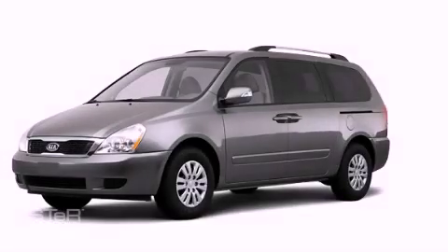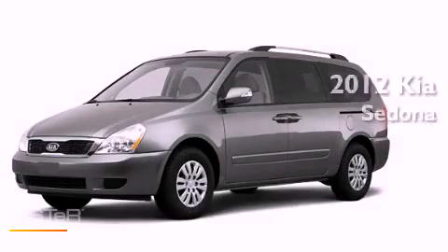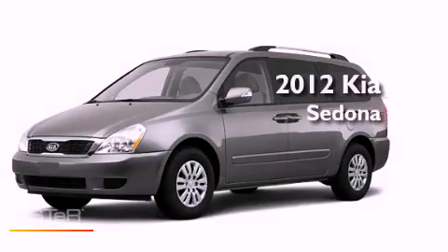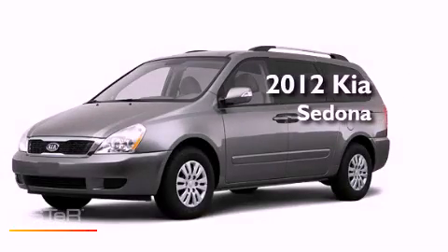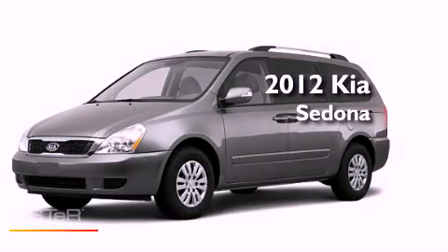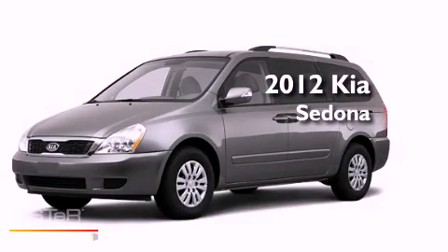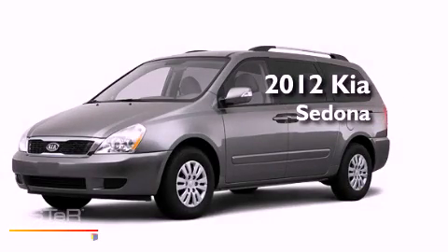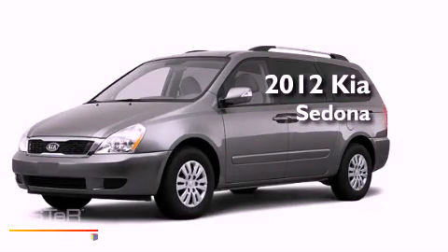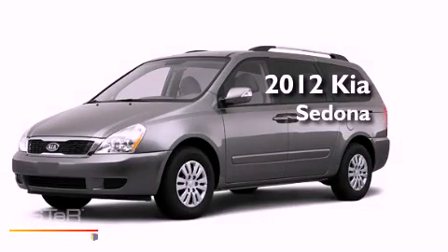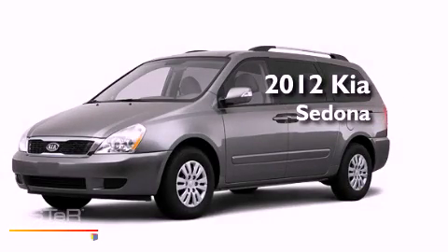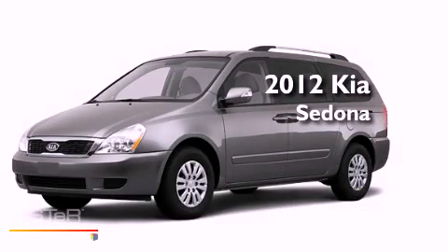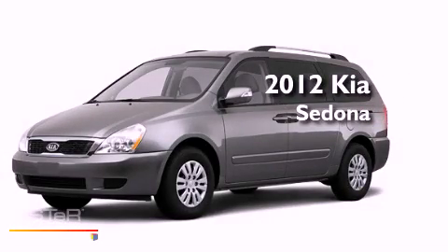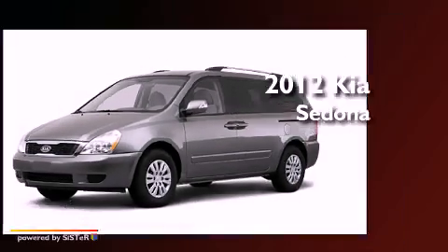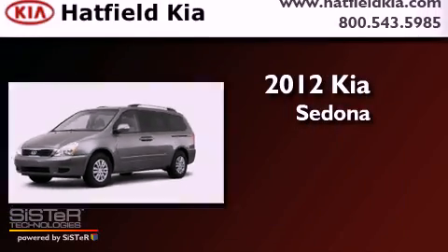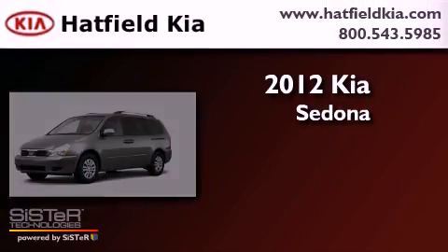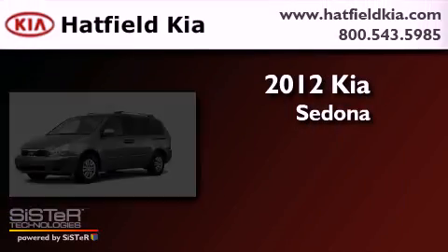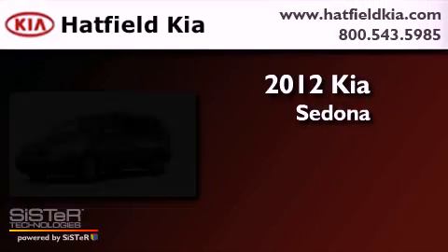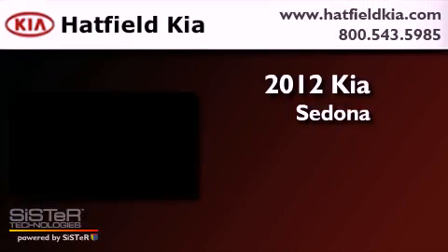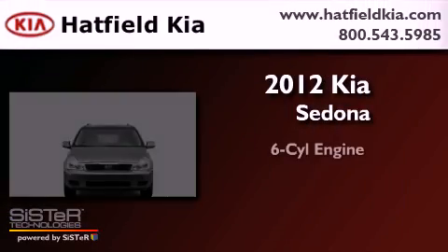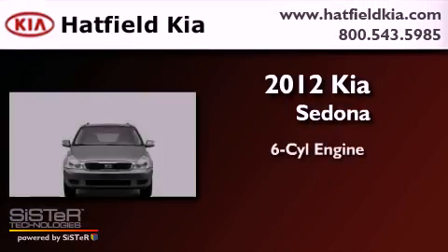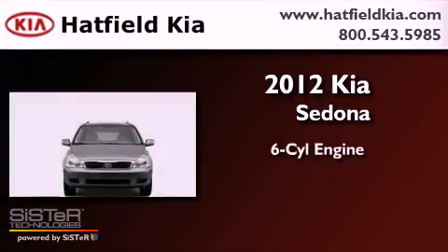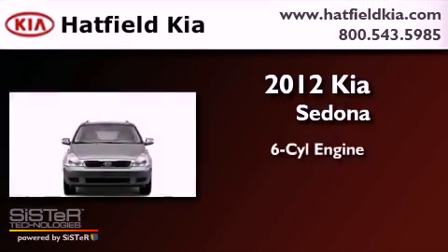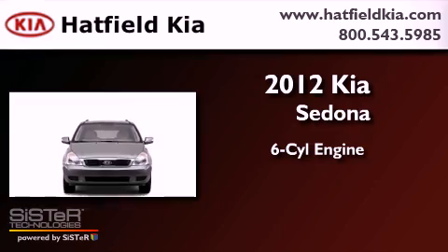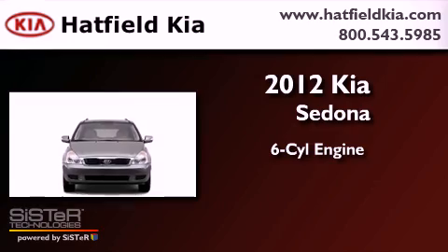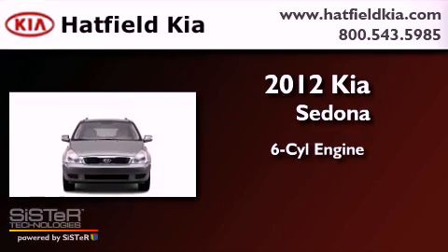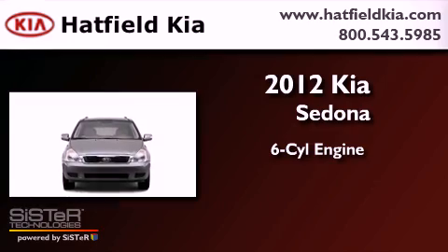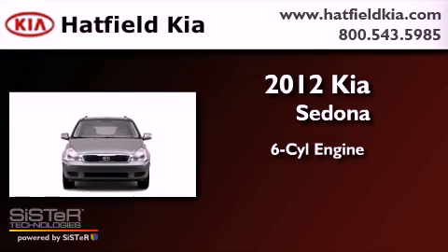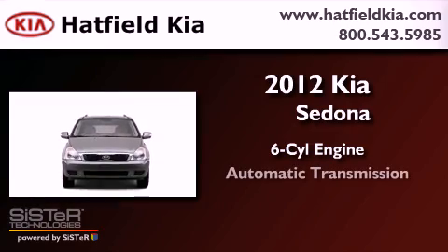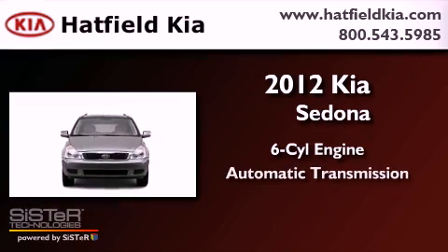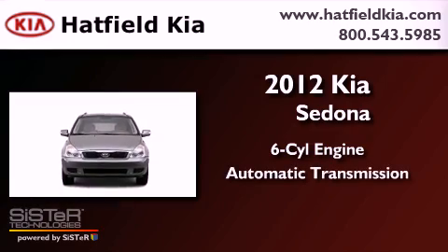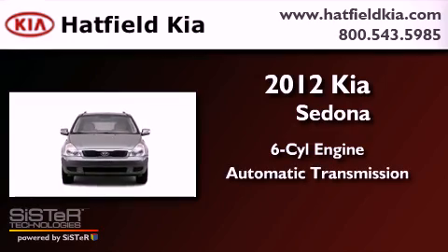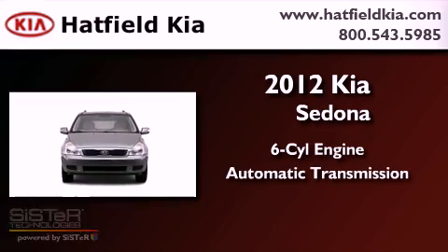This is a brand new 2012 Kia Sedona. It features a 6-cylinder engine and an automatic transmission.